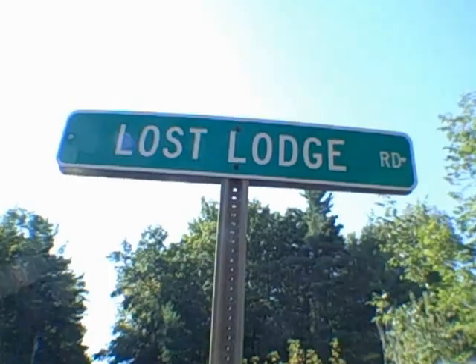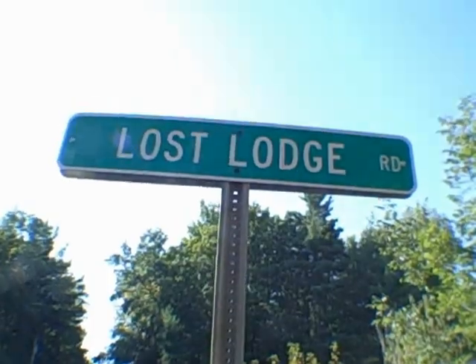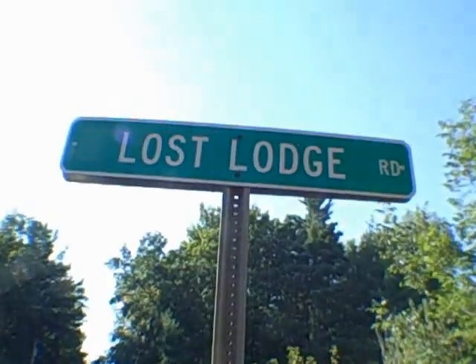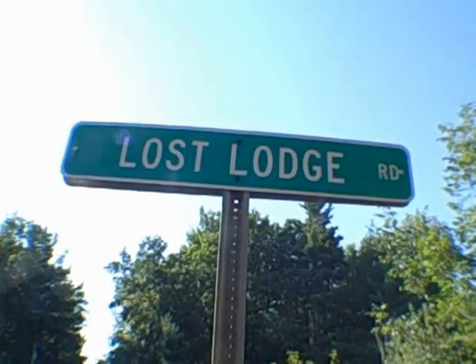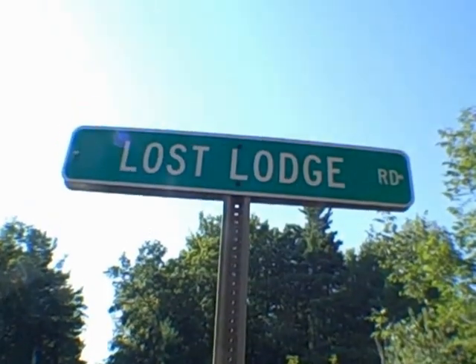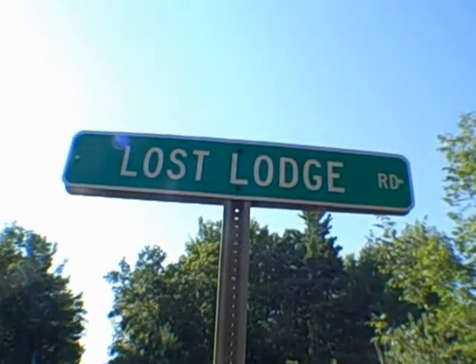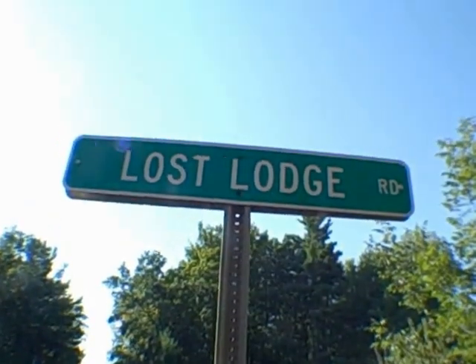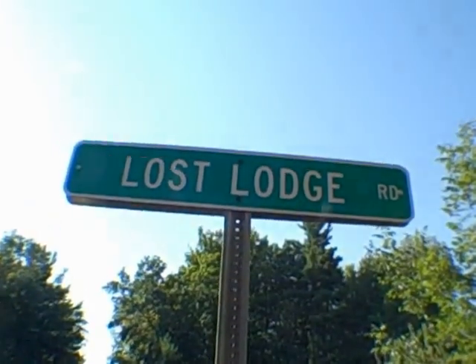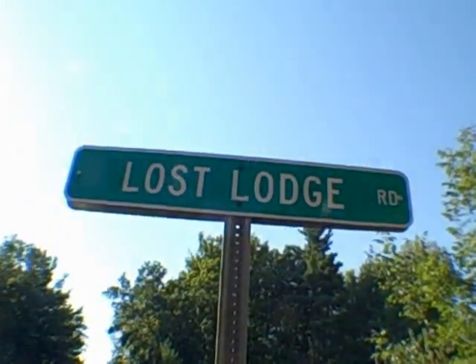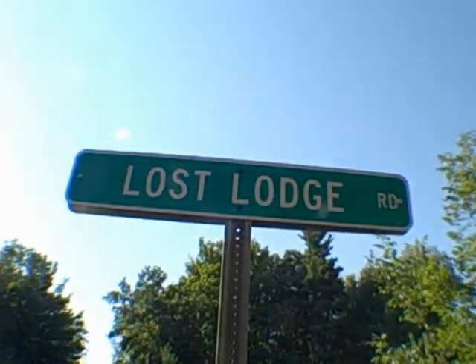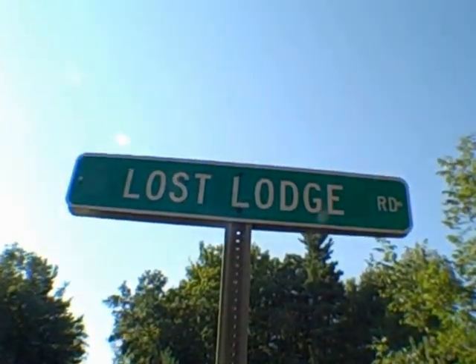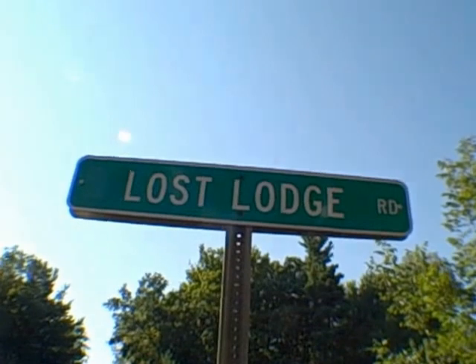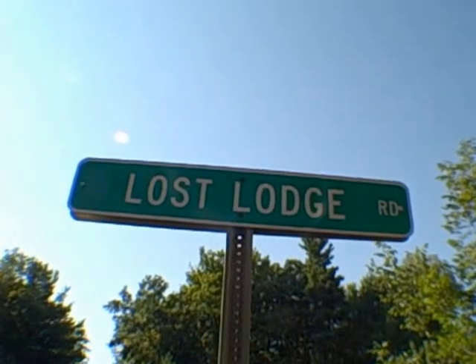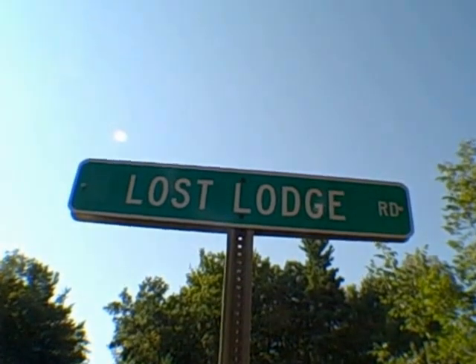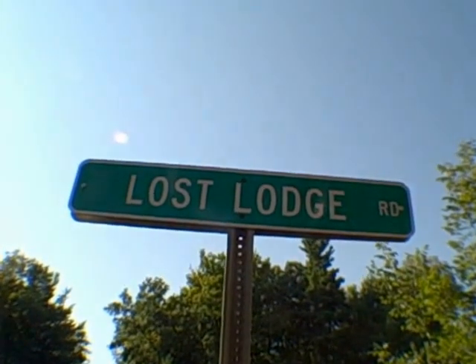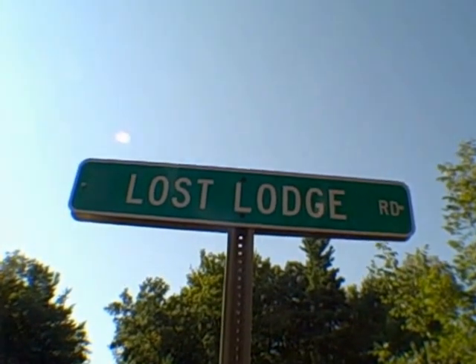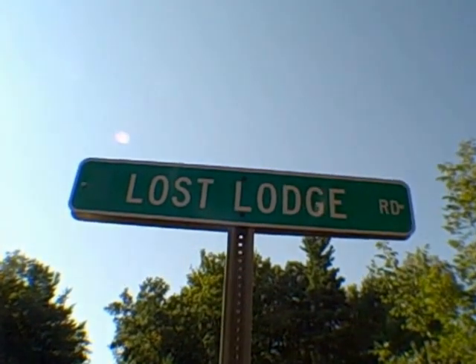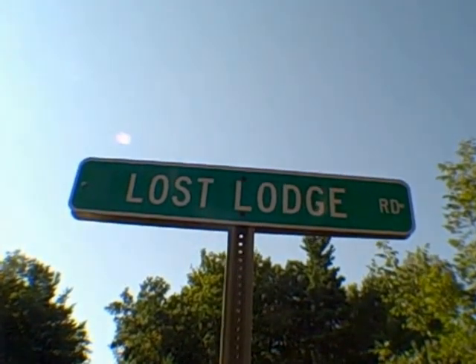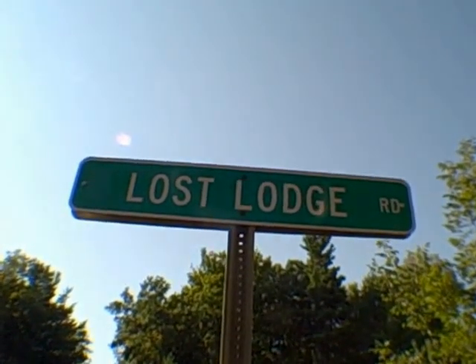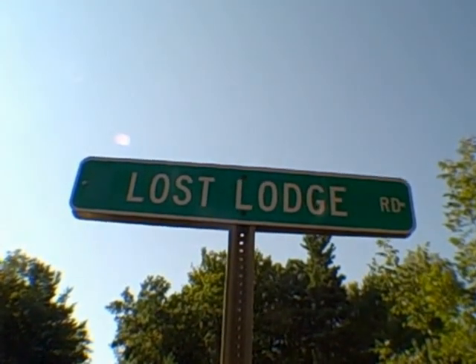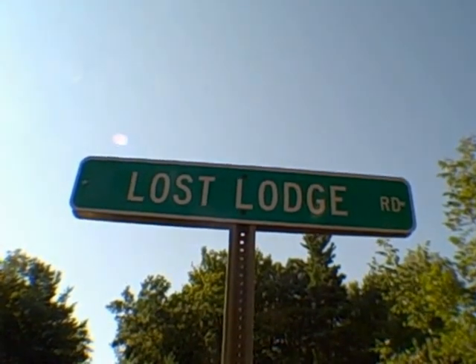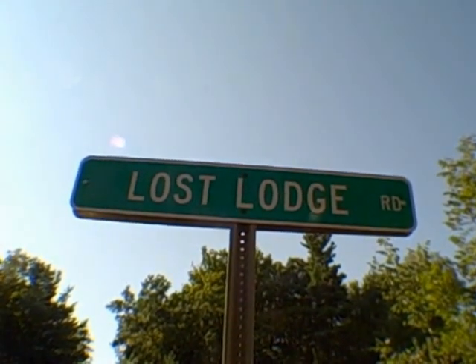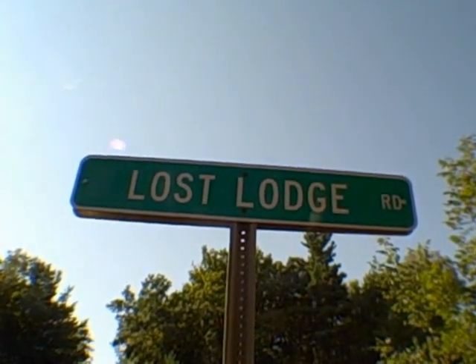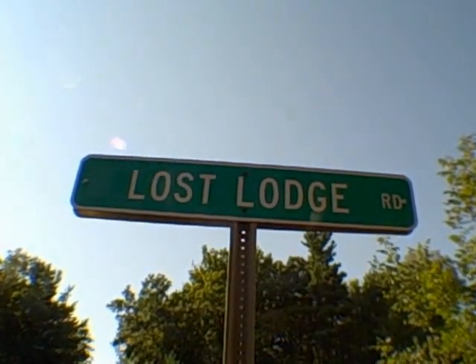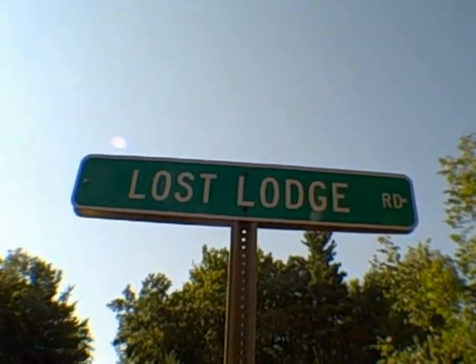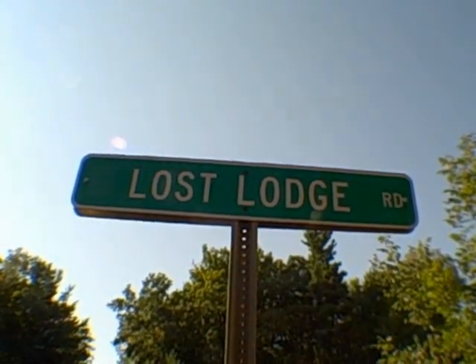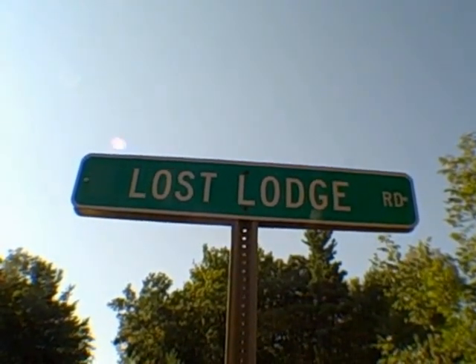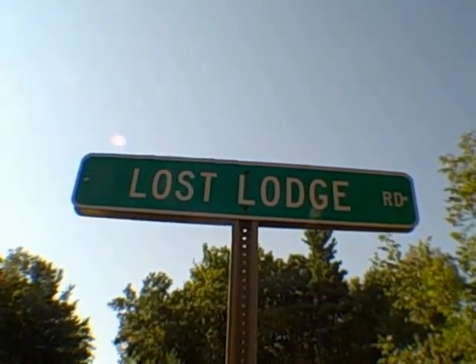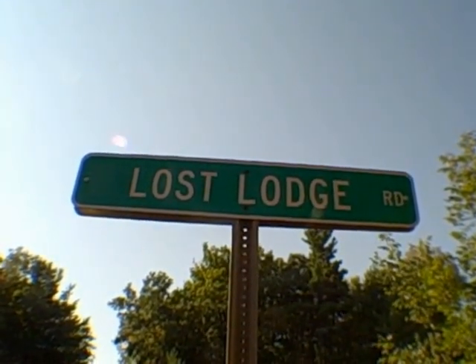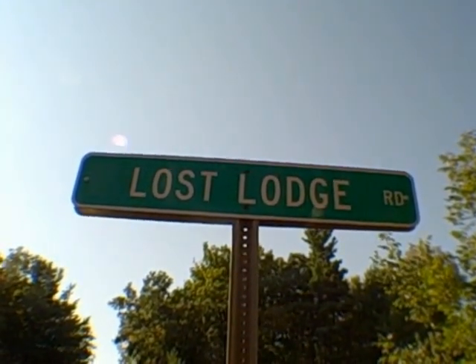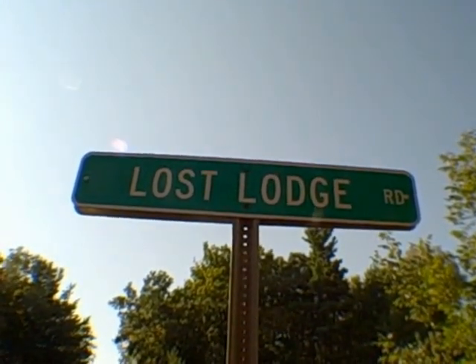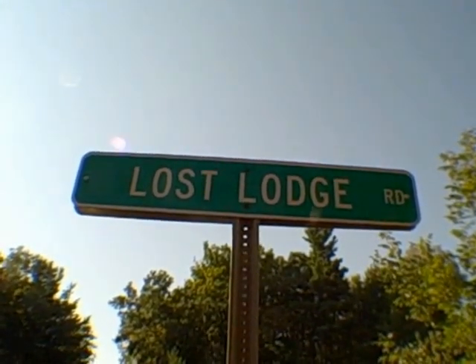Hello everyone, this is John Adolfi. Welcome to The Underground and today we have a rental on the water.